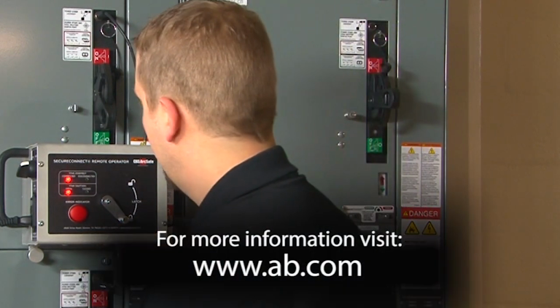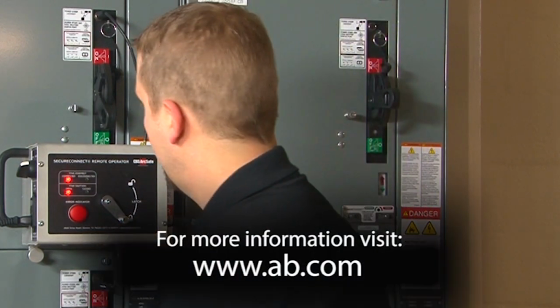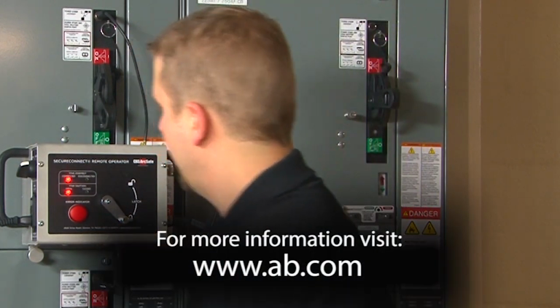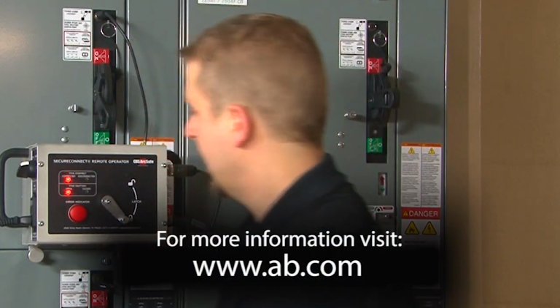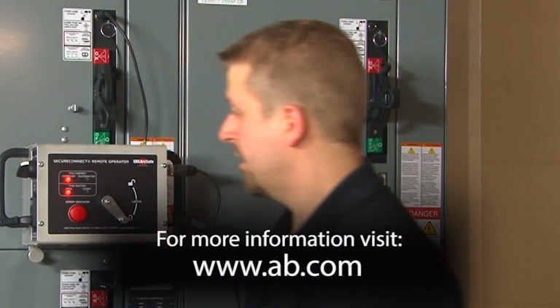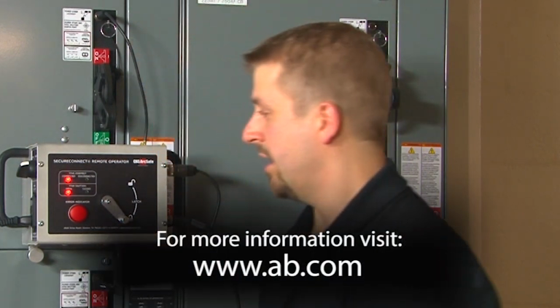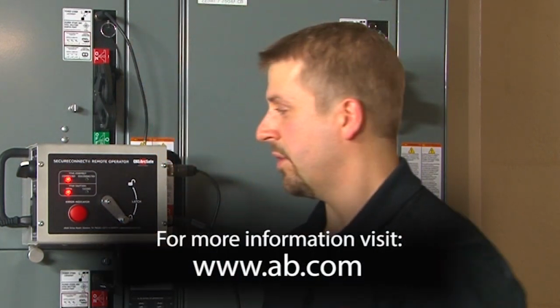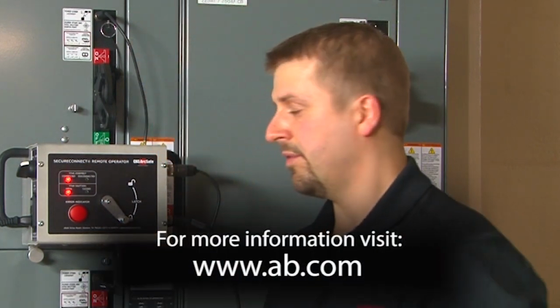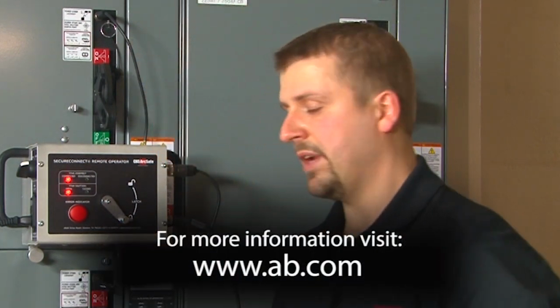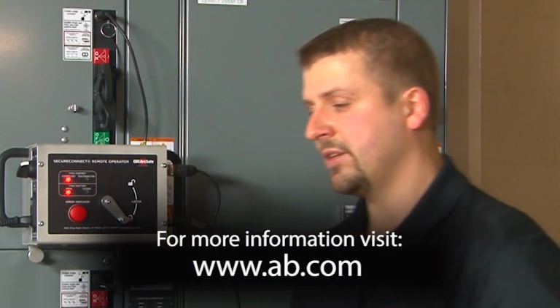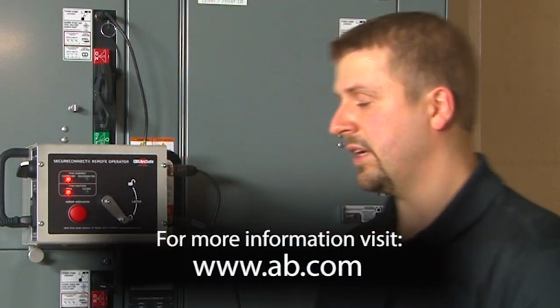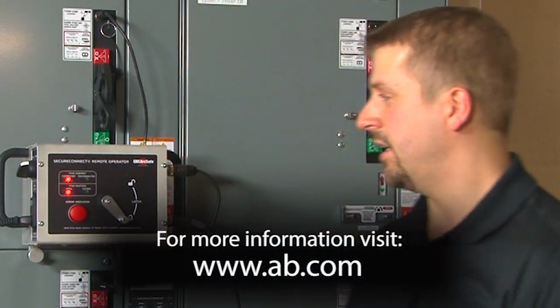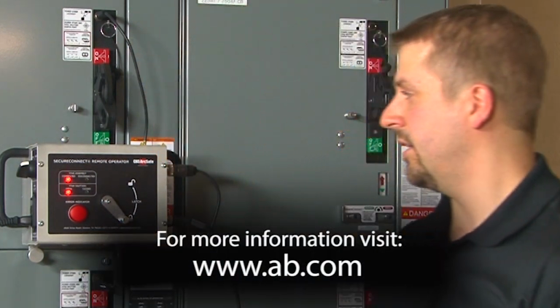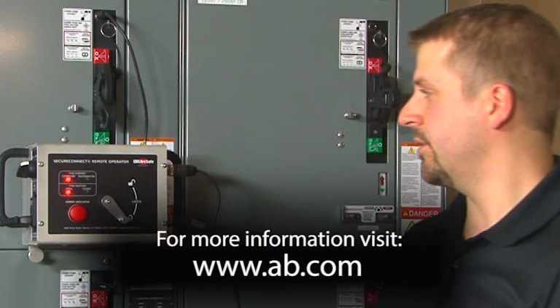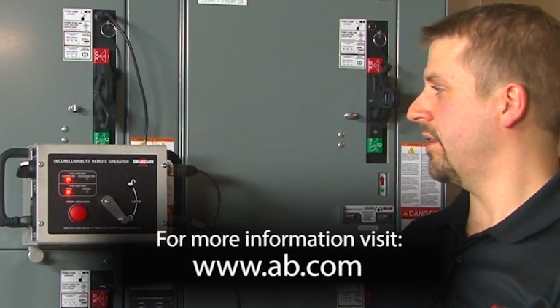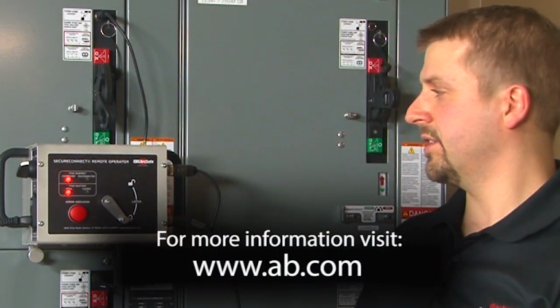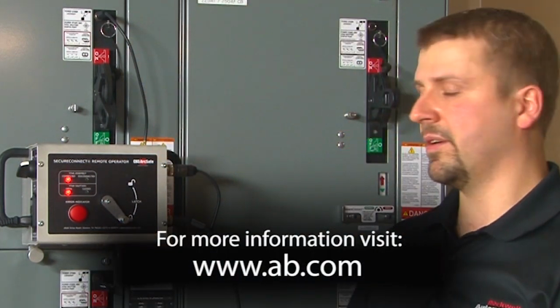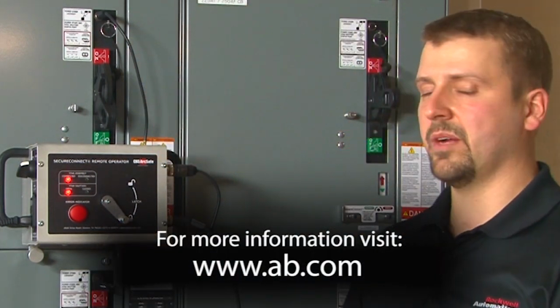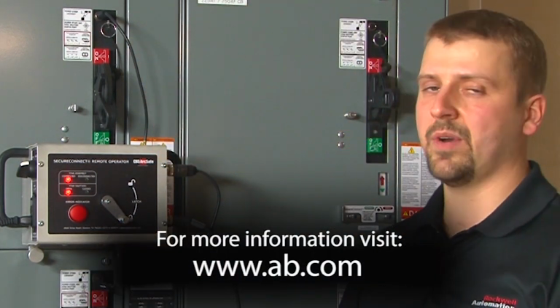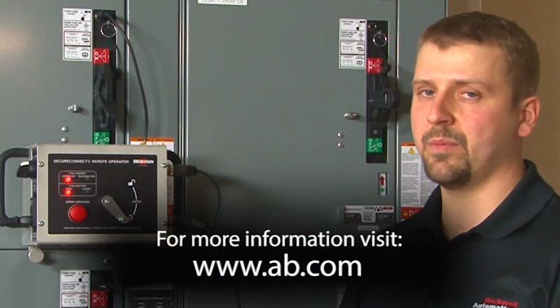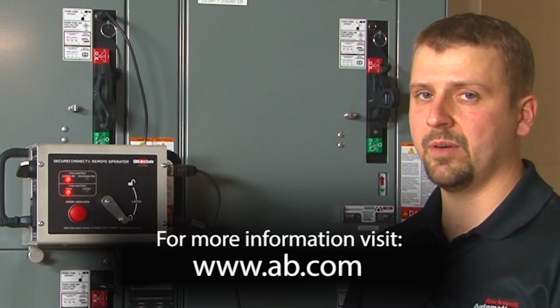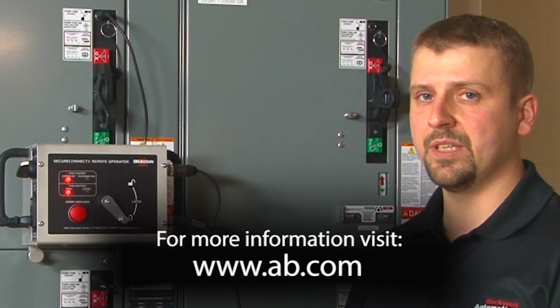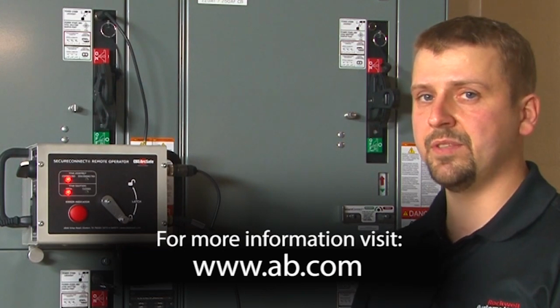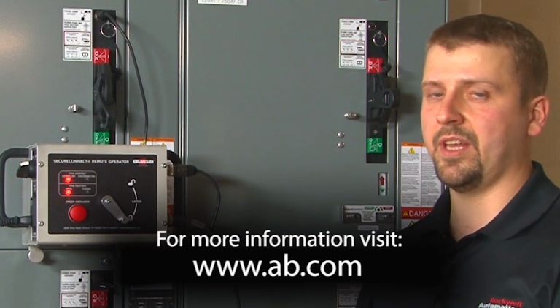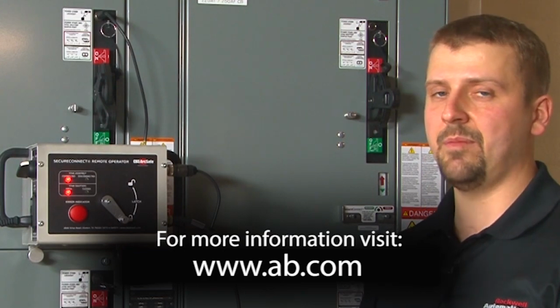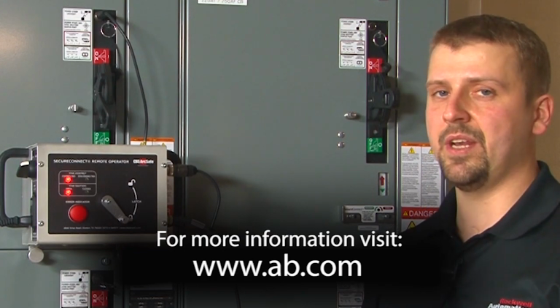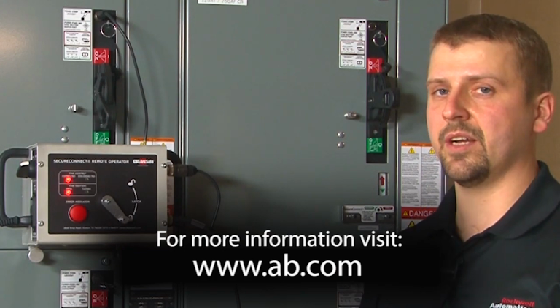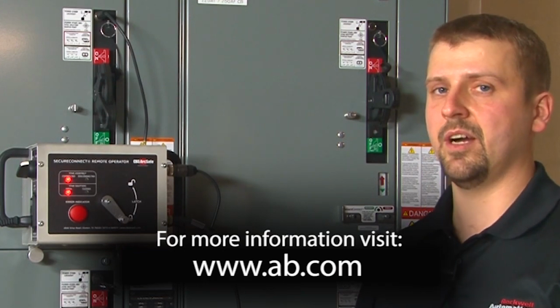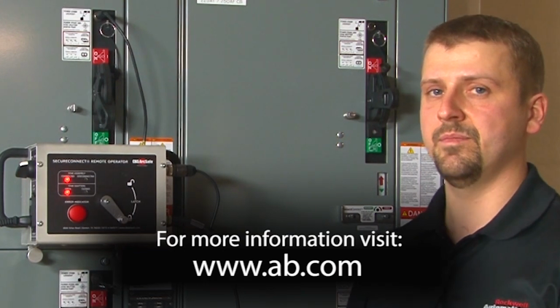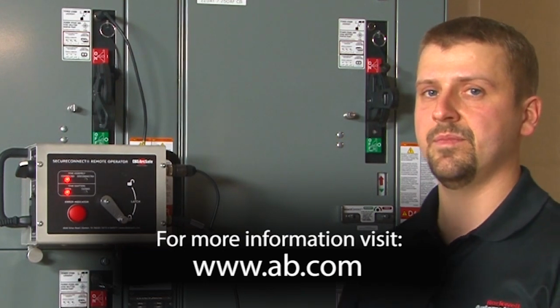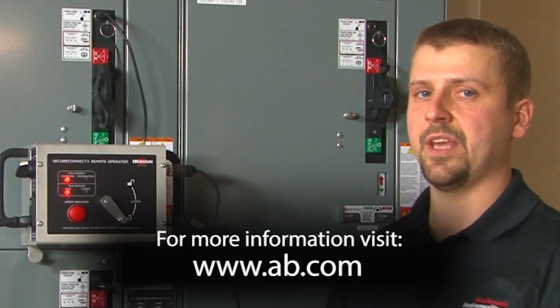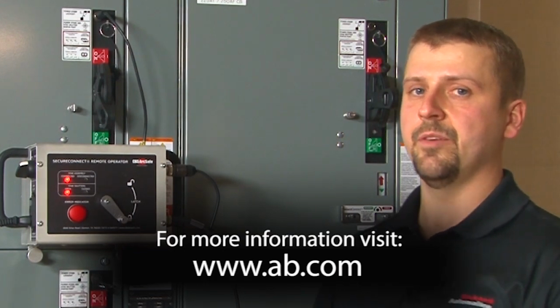If you'd like to learn any more information or get any literature on the SecureConnect remote operator, please visit ab.com. Thank you.